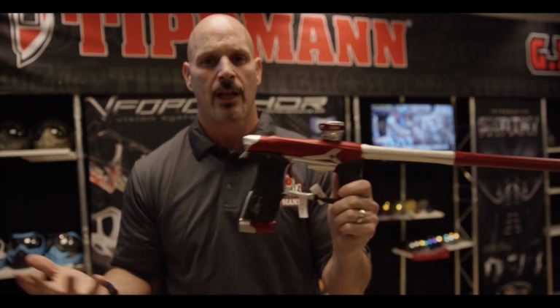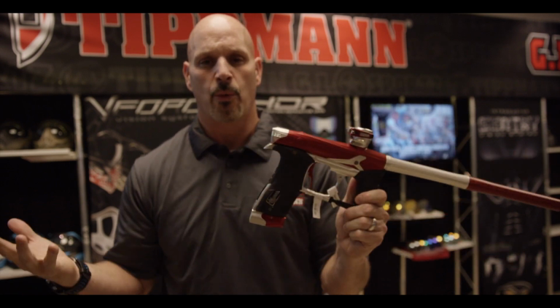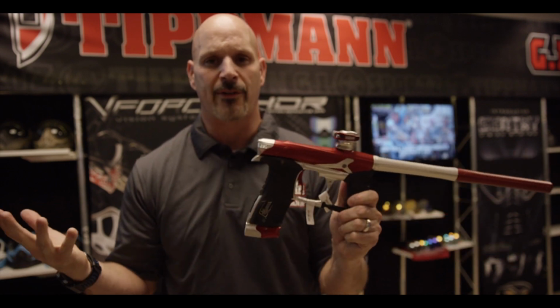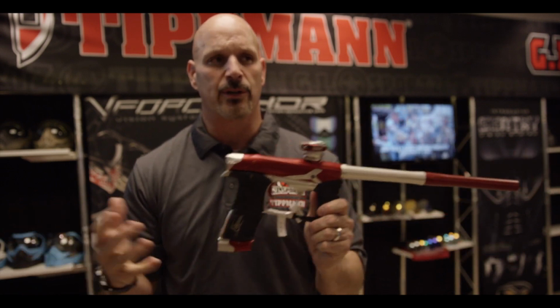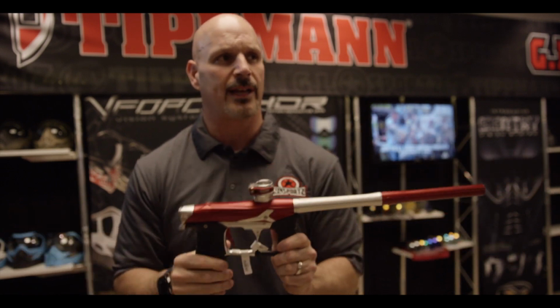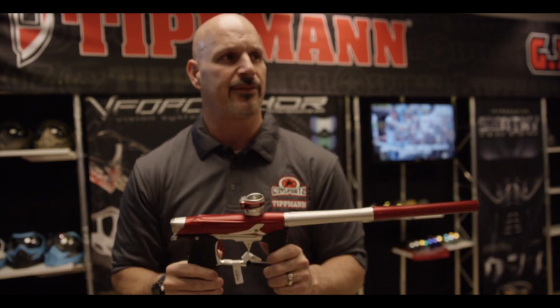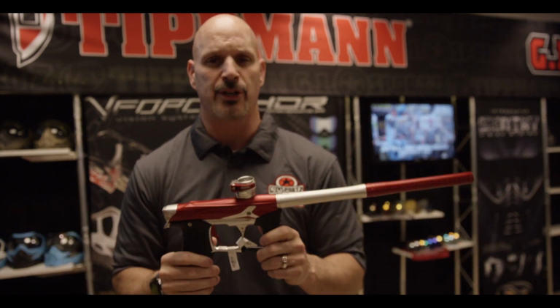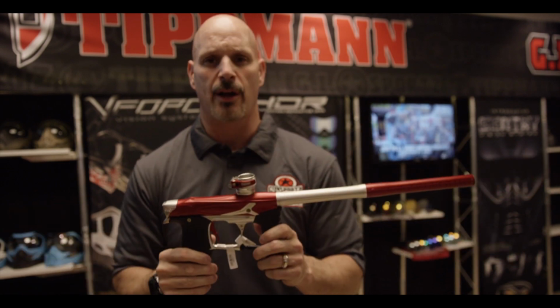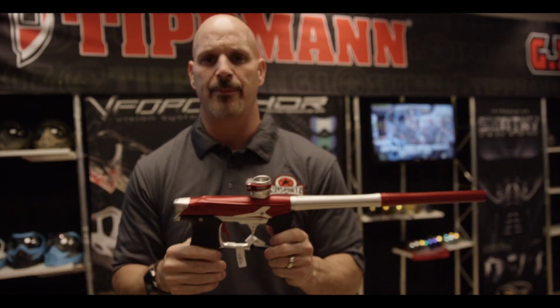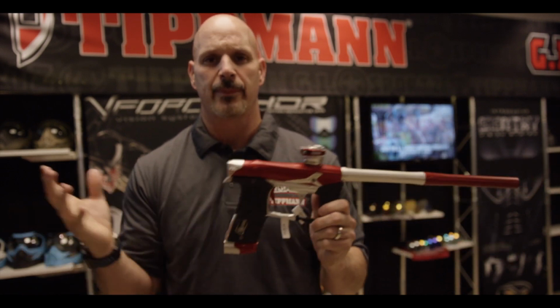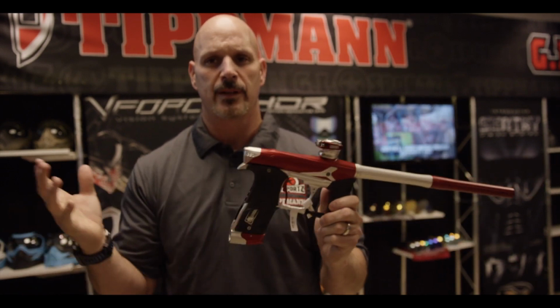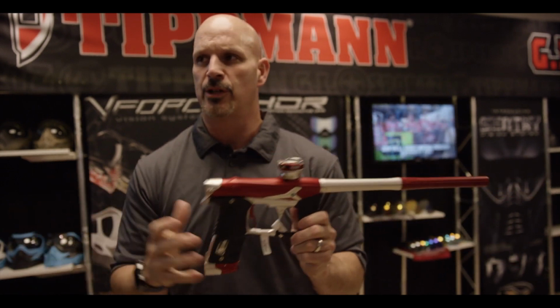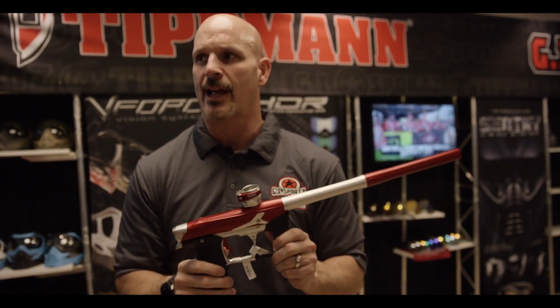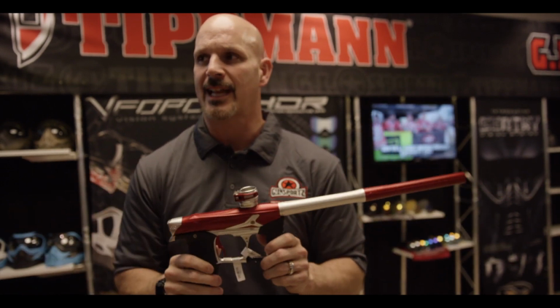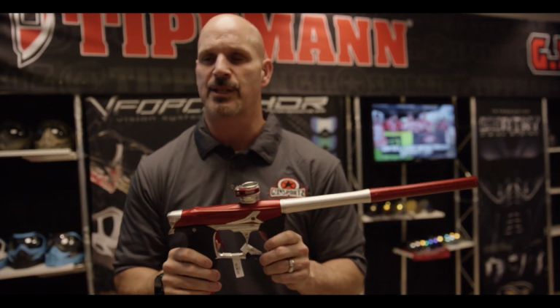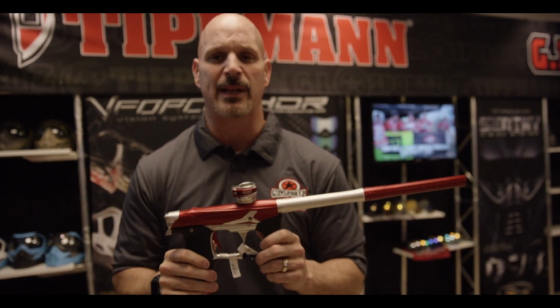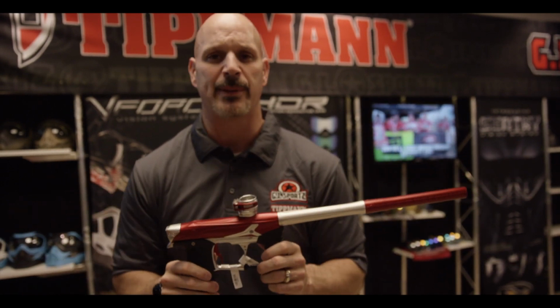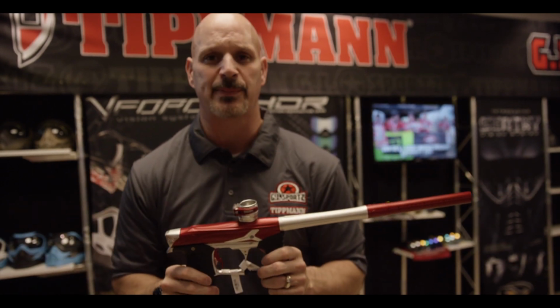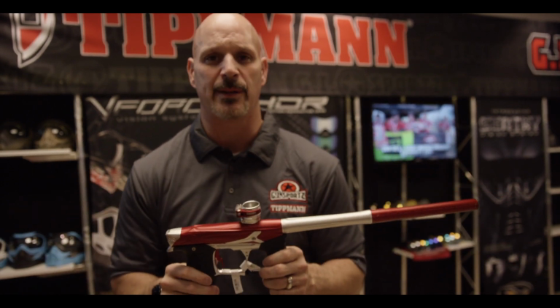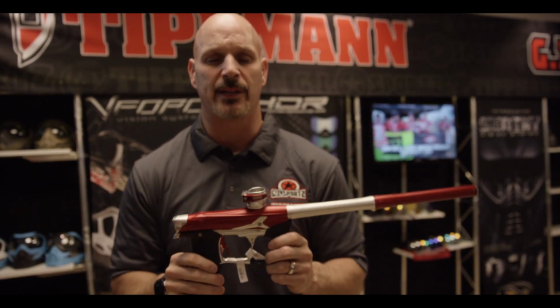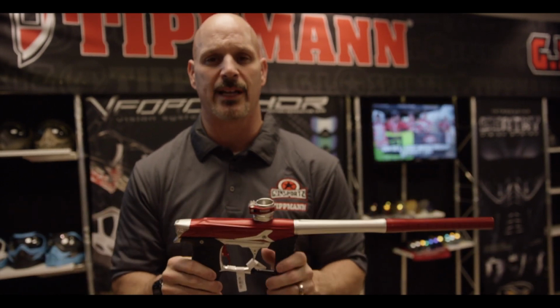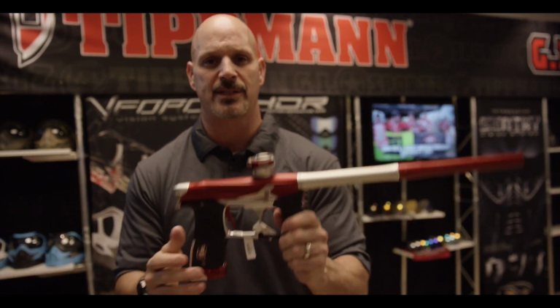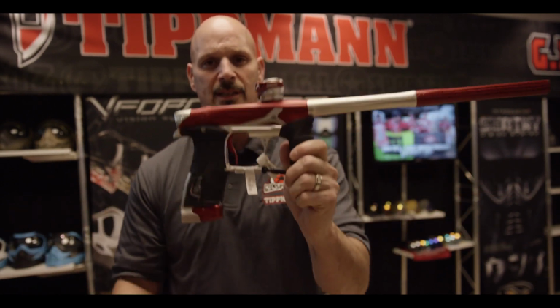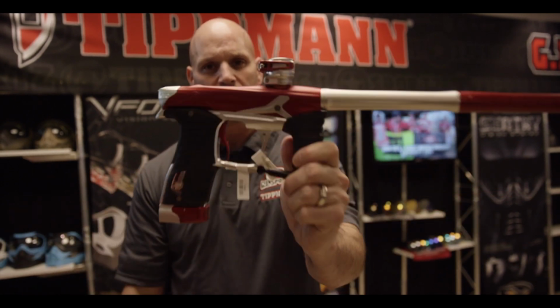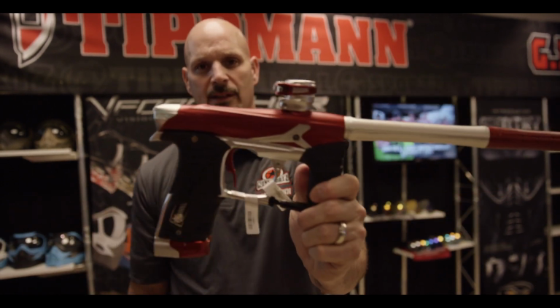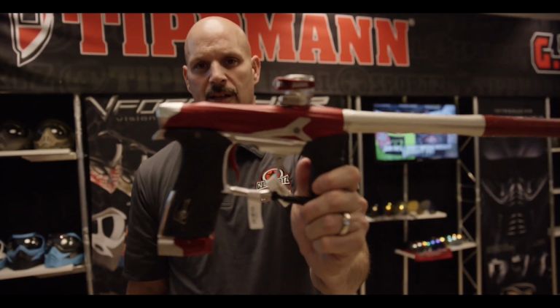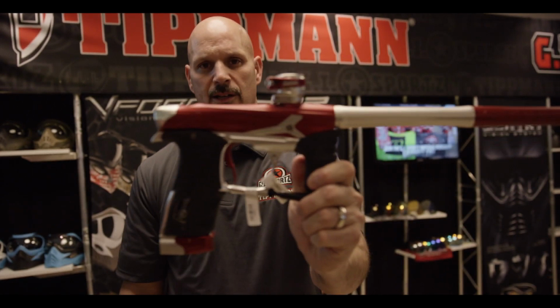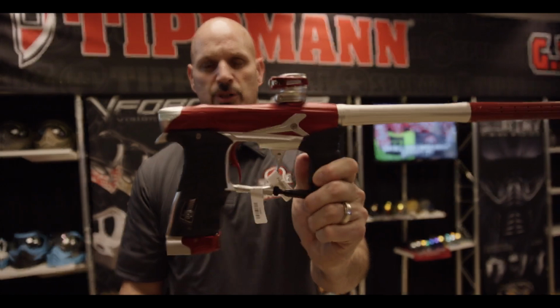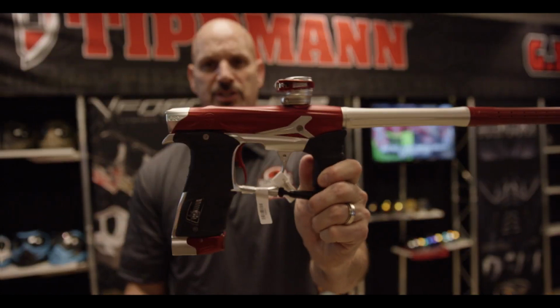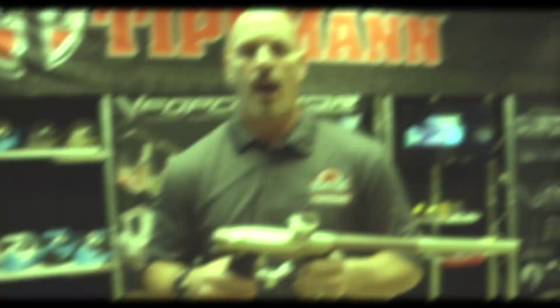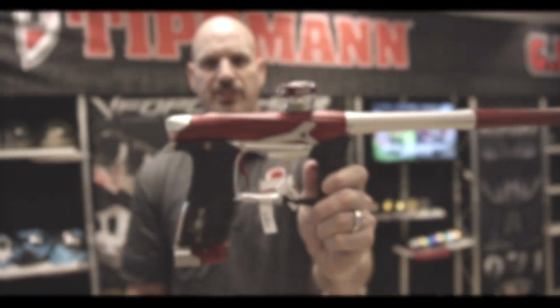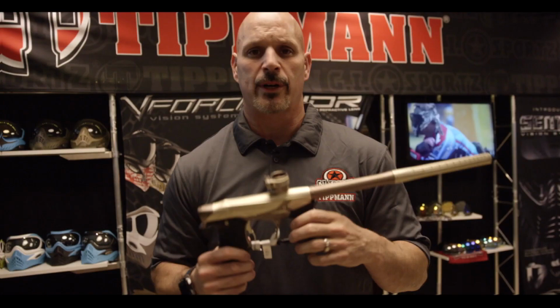Wherever you live — Europe, United States — play the PSP, the Millenniums, shoot the GI Geo.